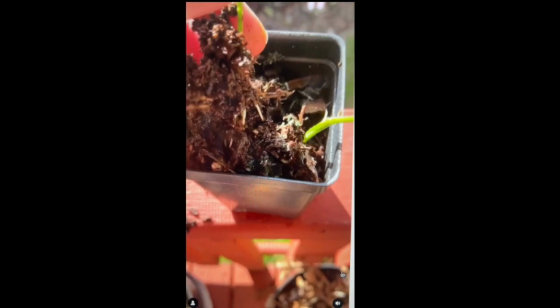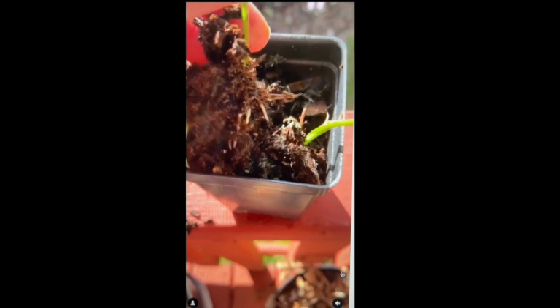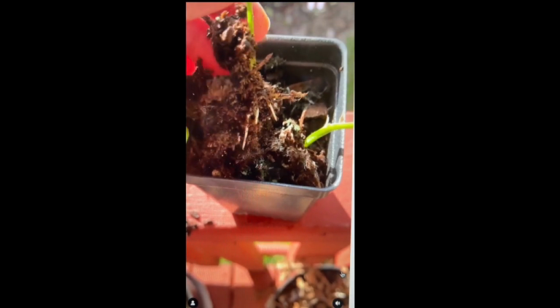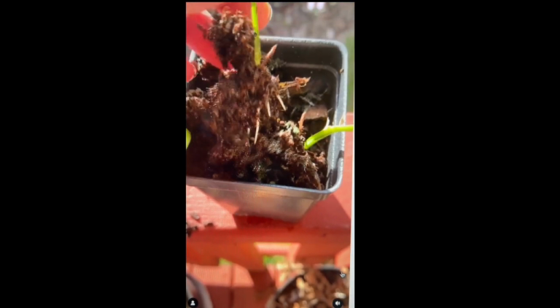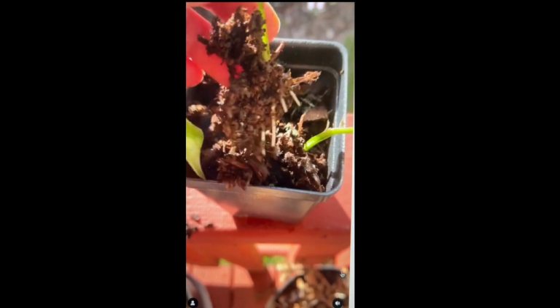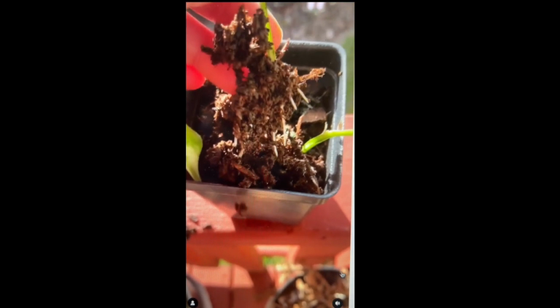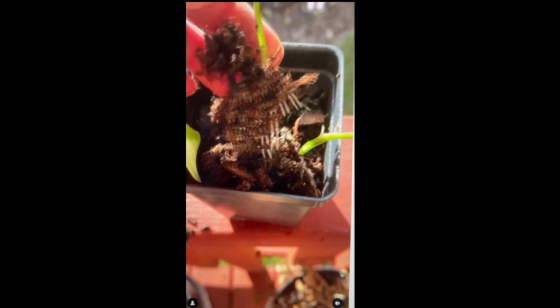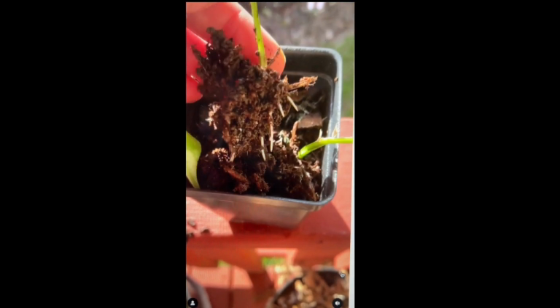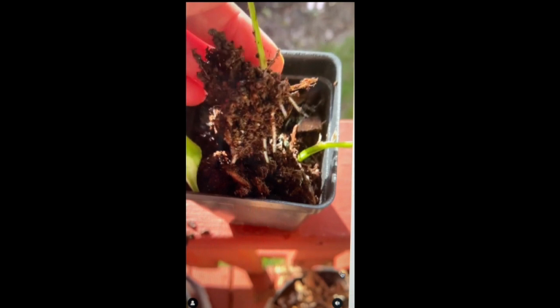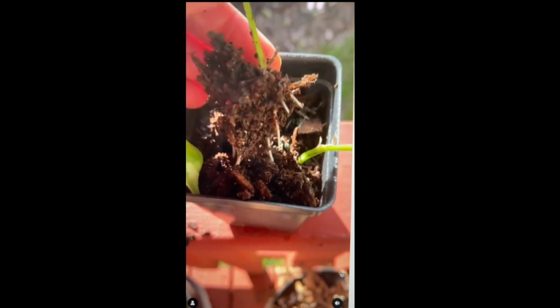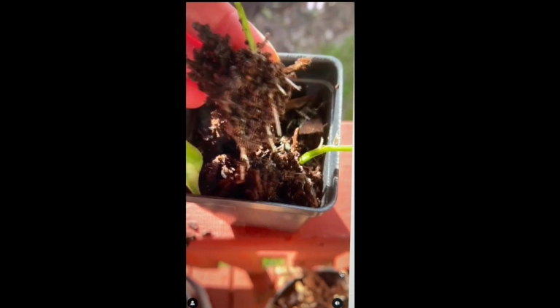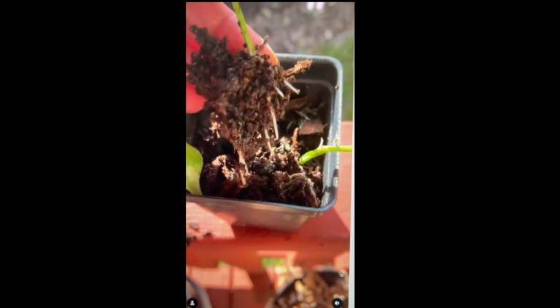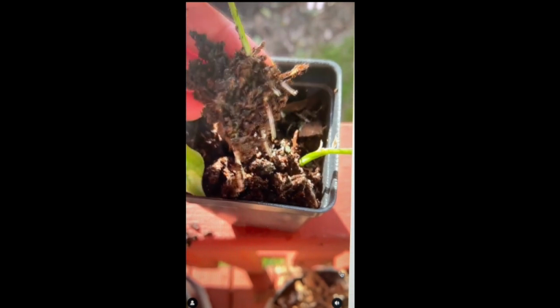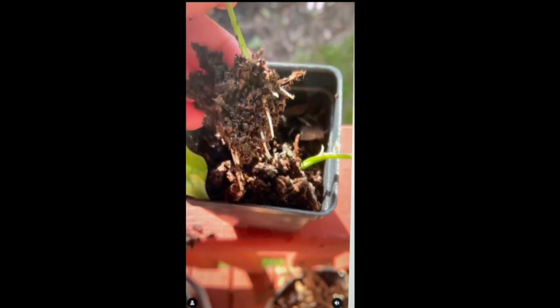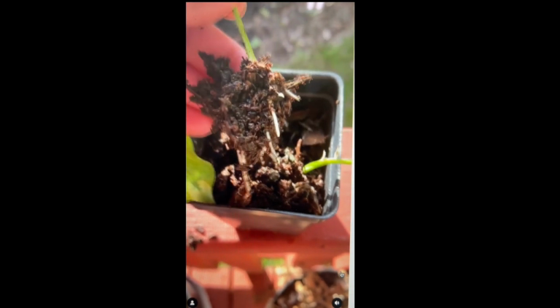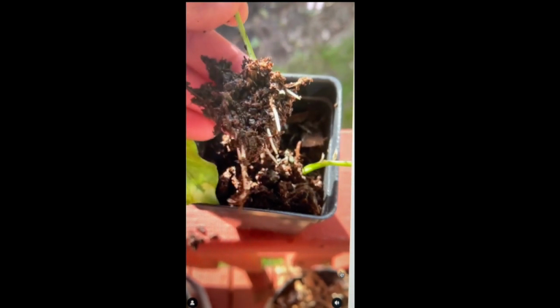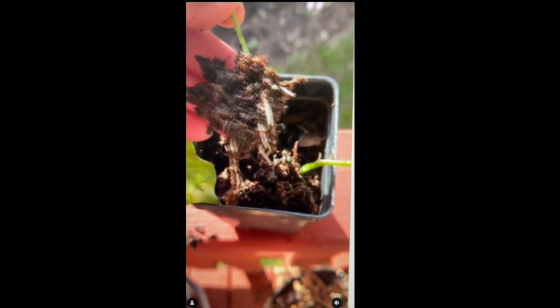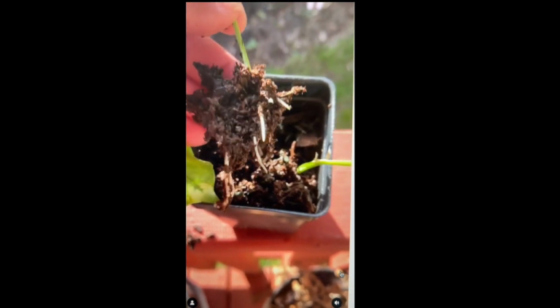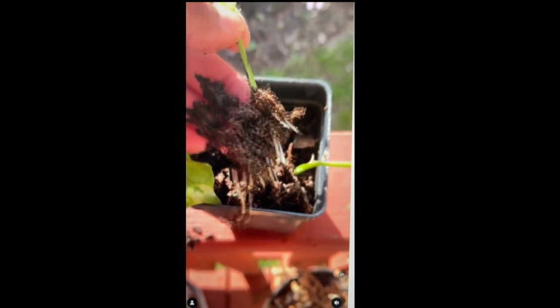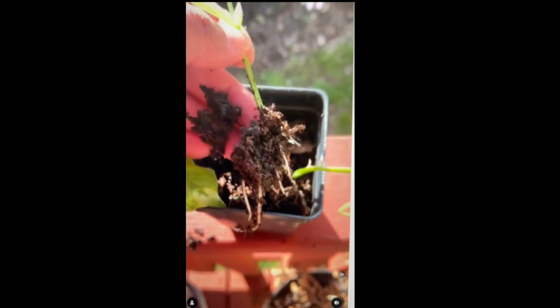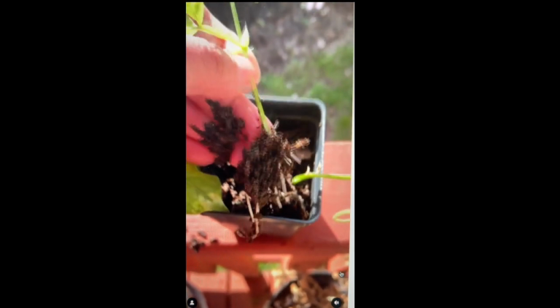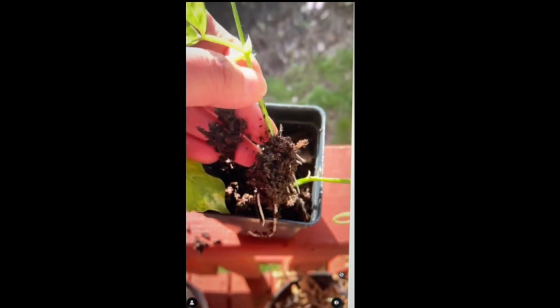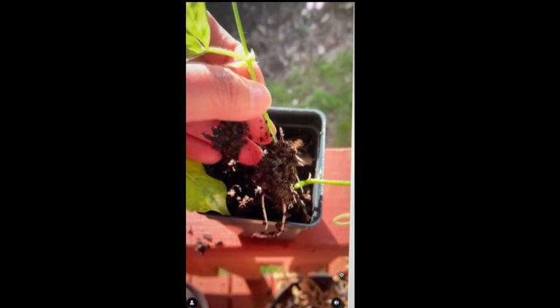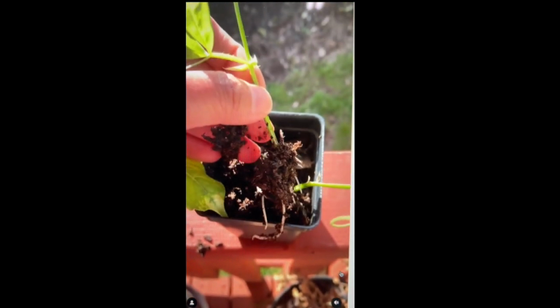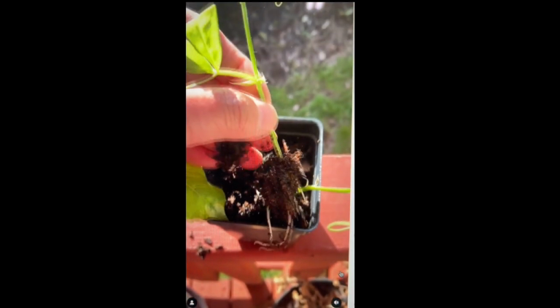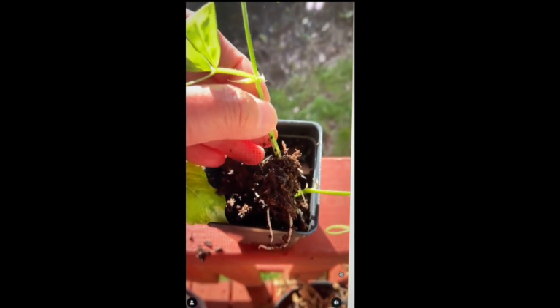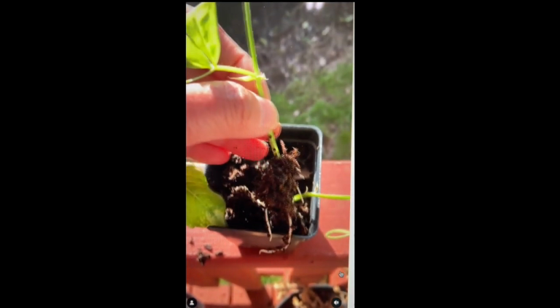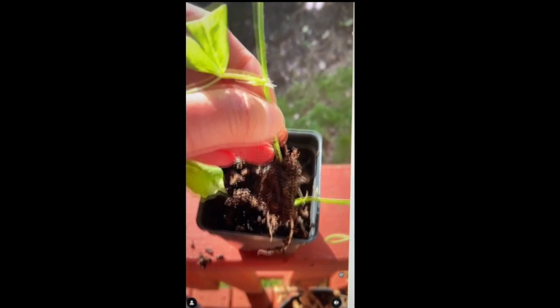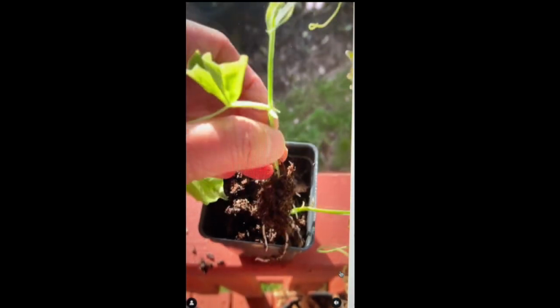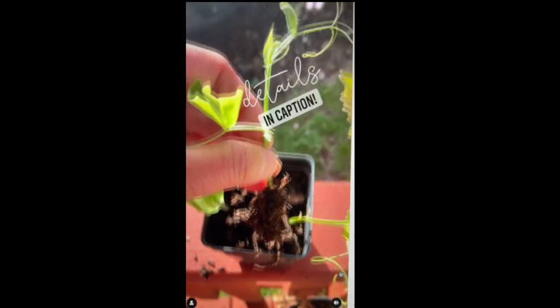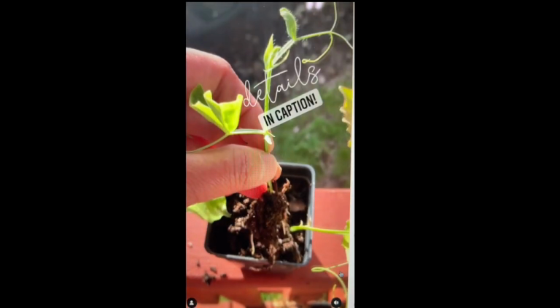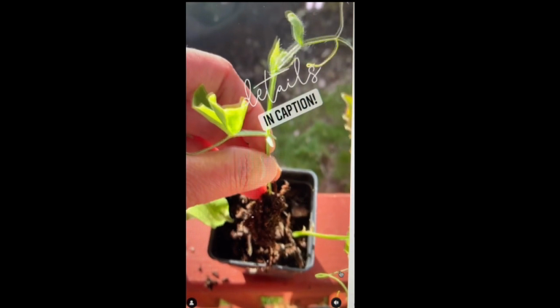We put them under lights with no bottom heat. We are now on day 16 and just checked them — and we have roots!